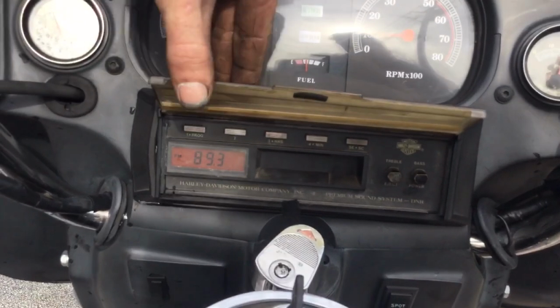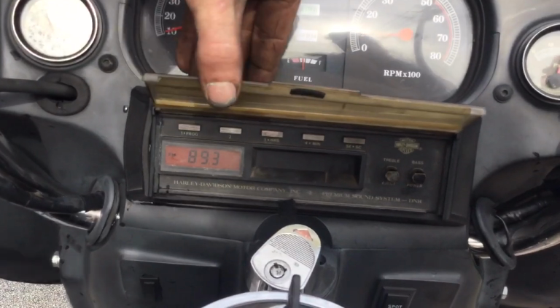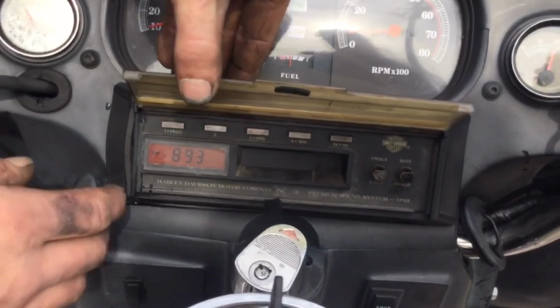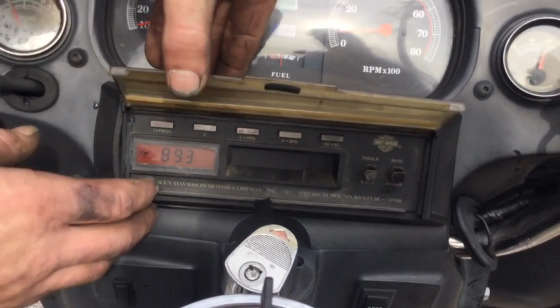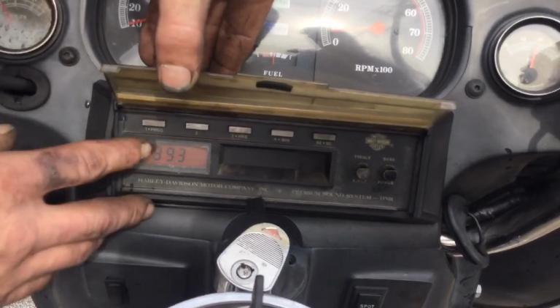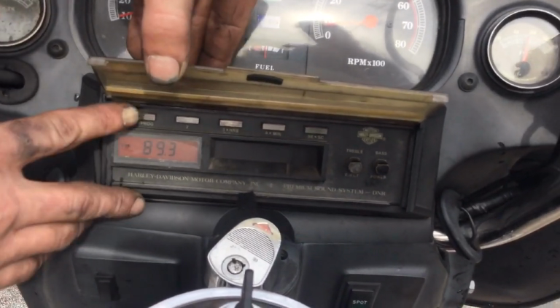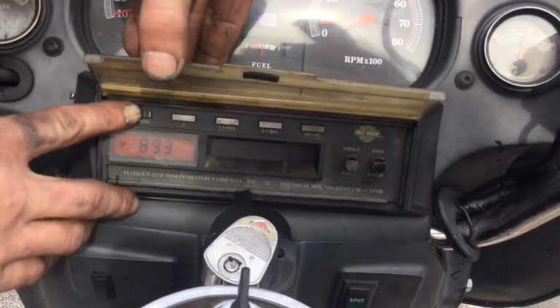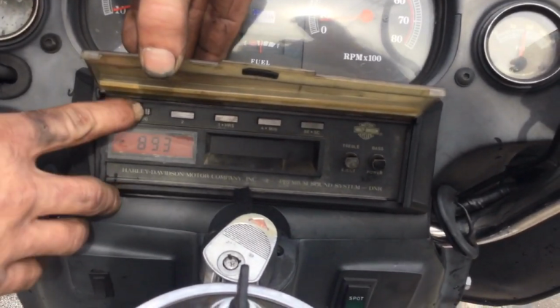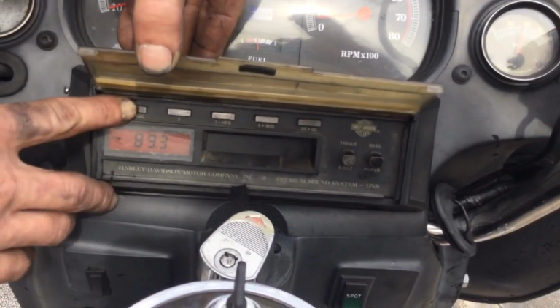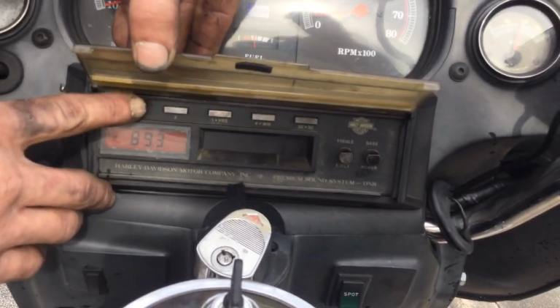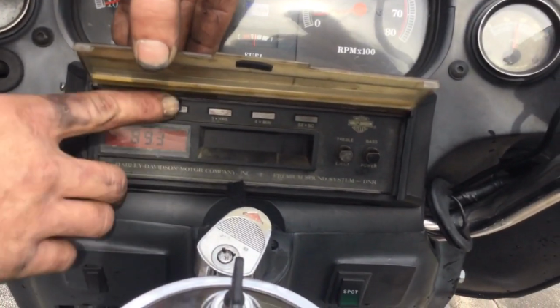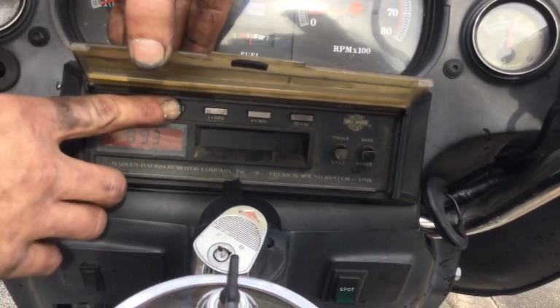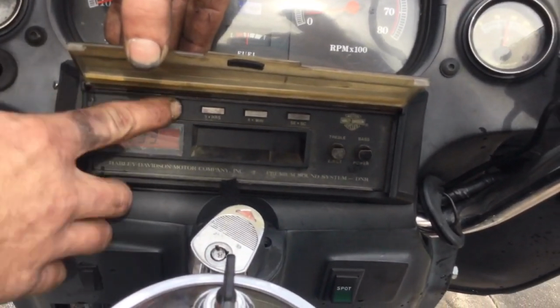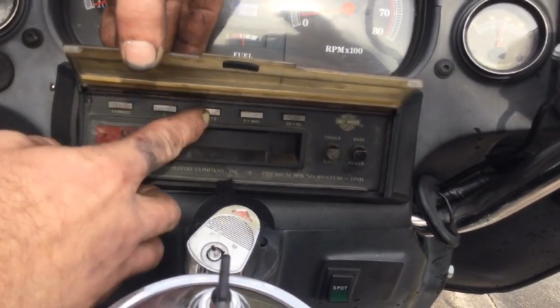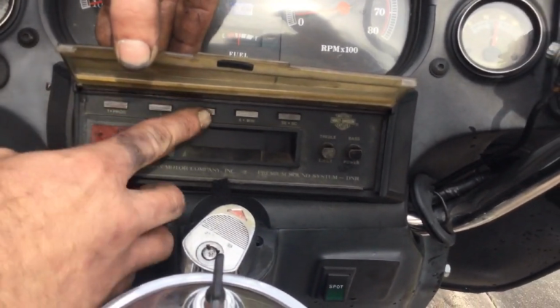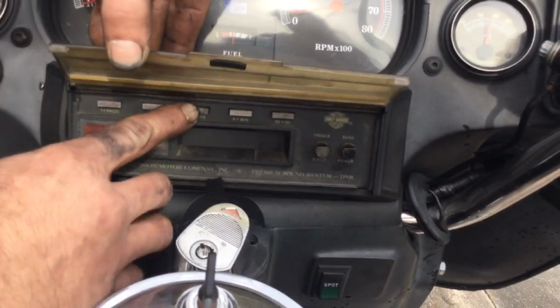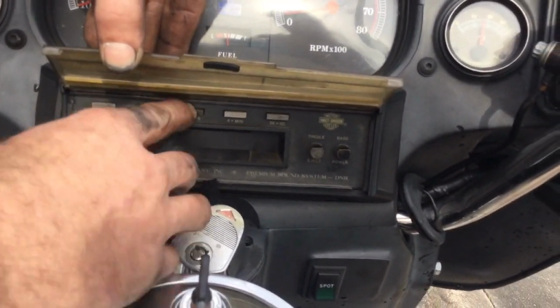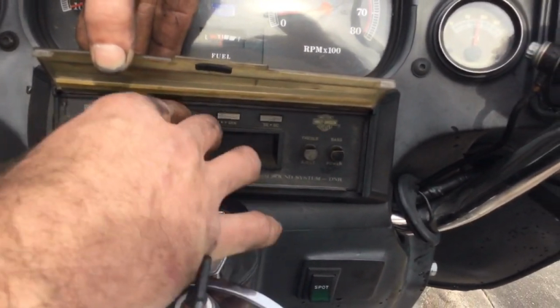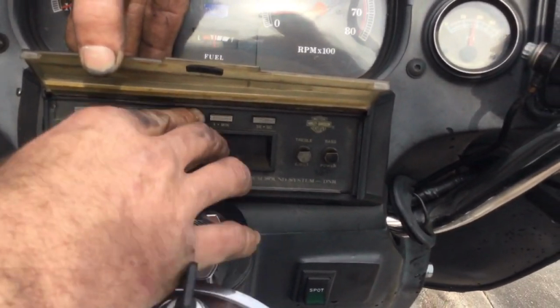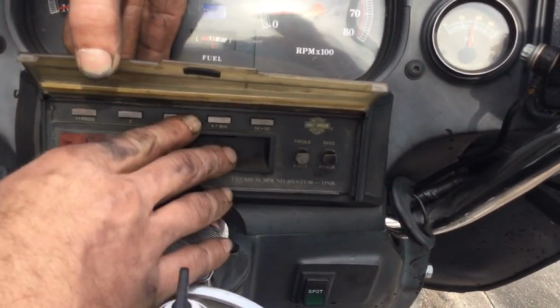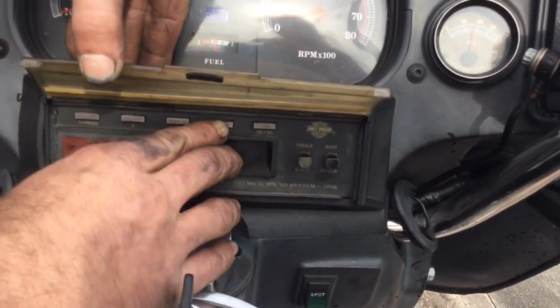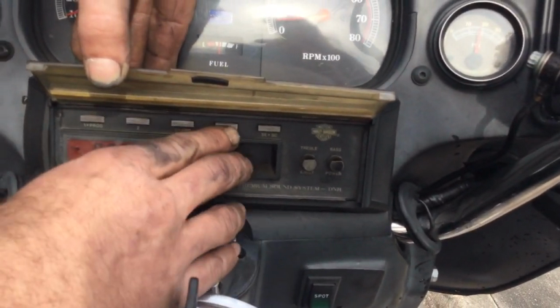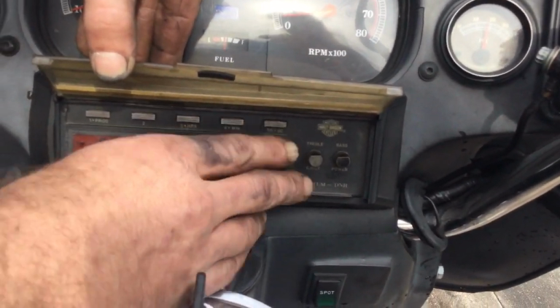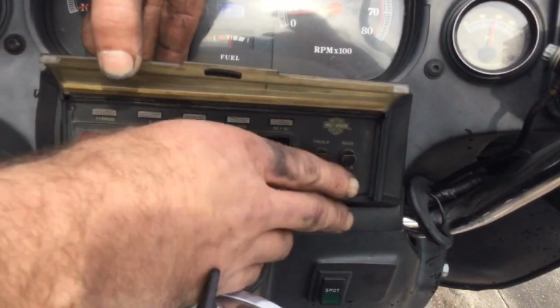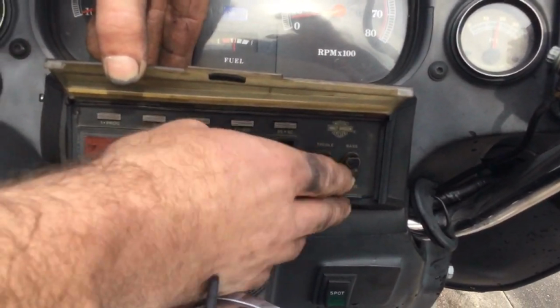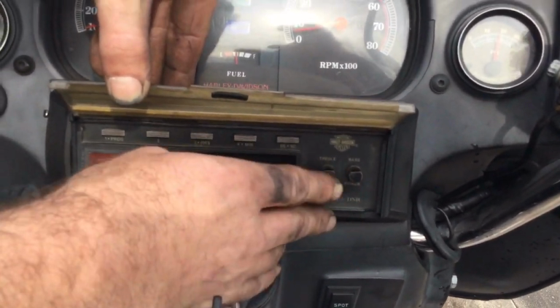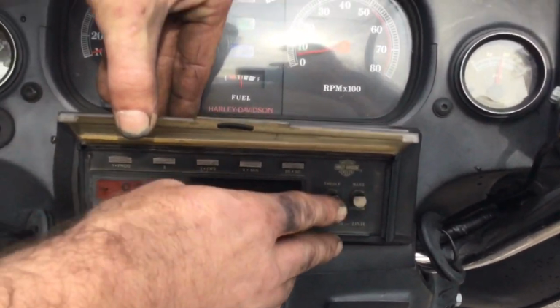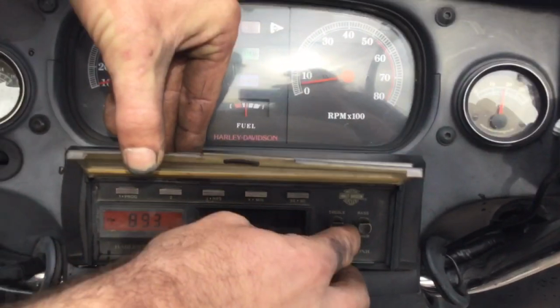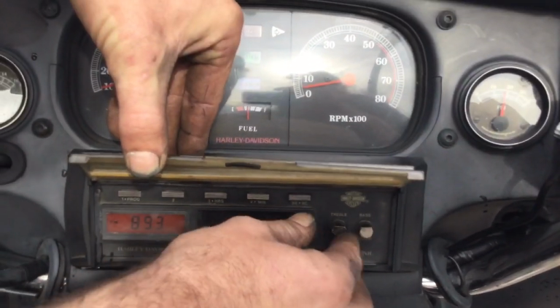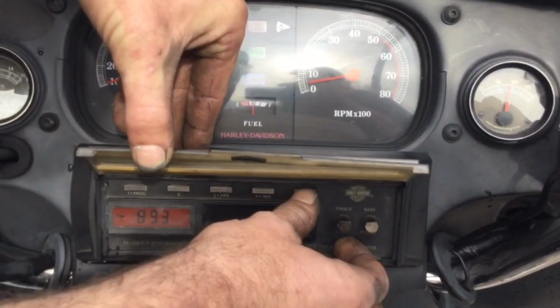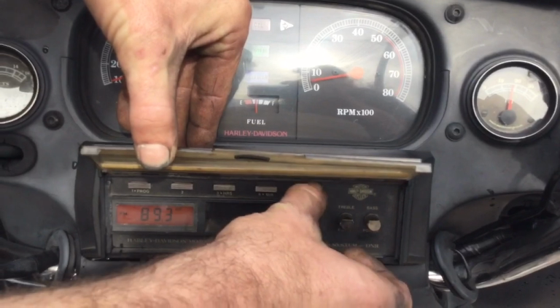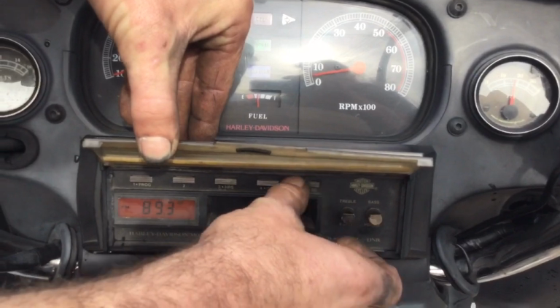The speakers are out, but the radio and its functions are working just fine.